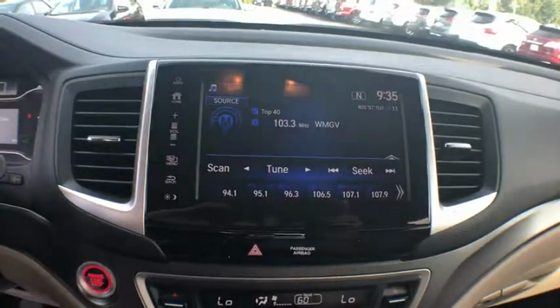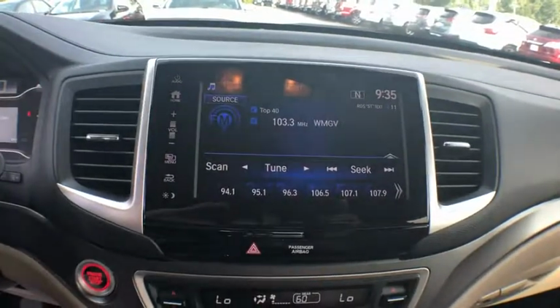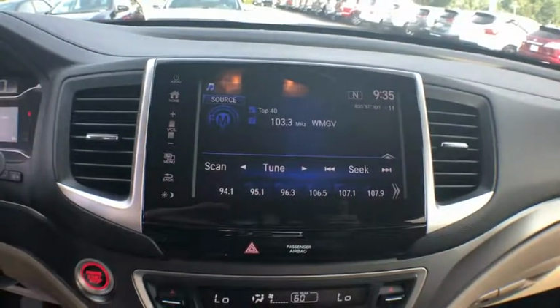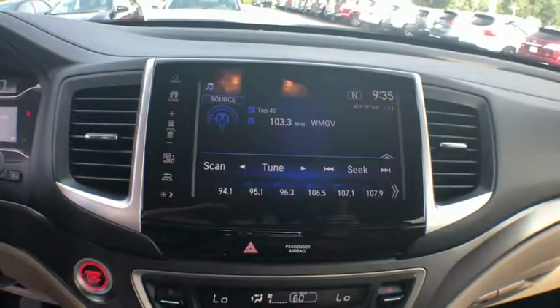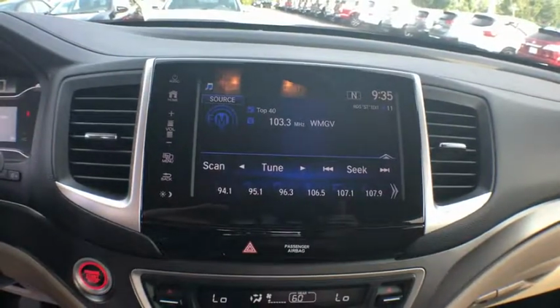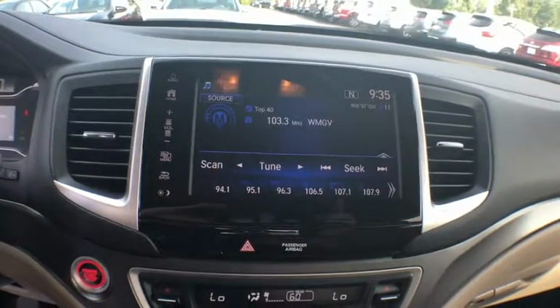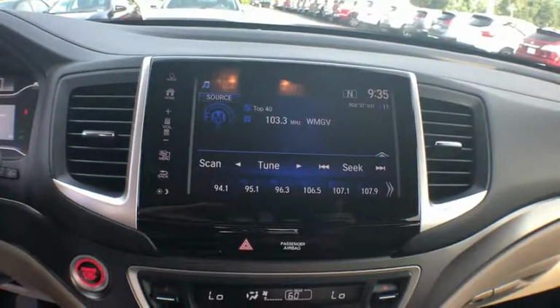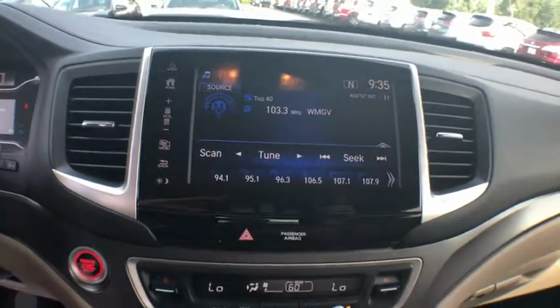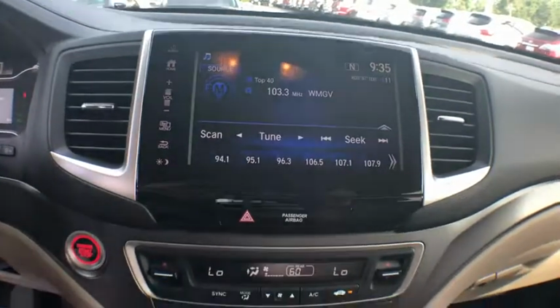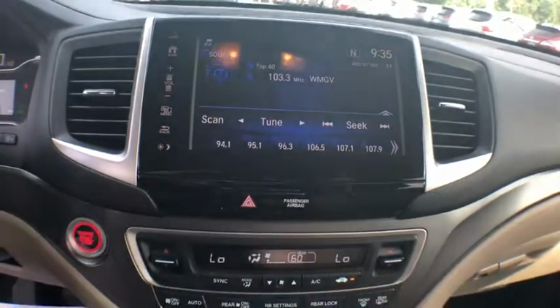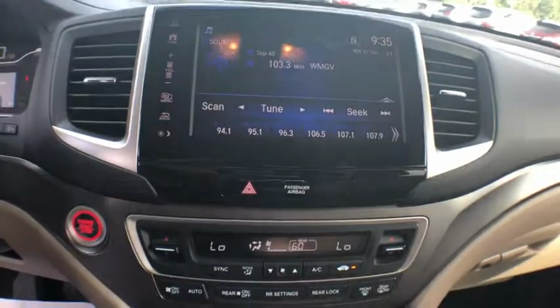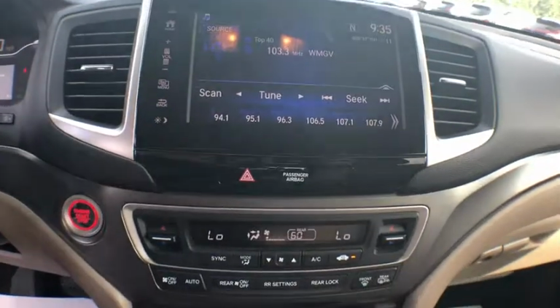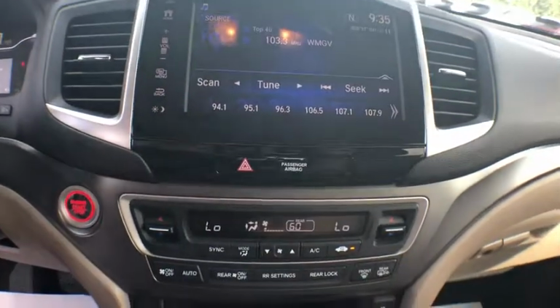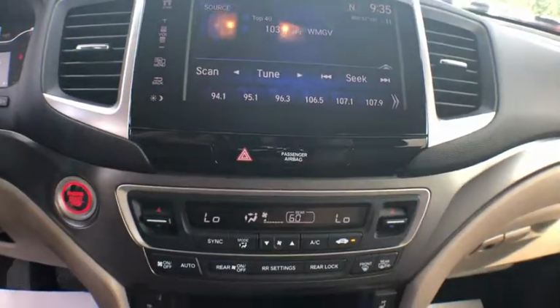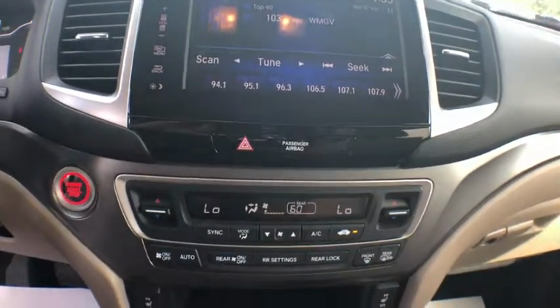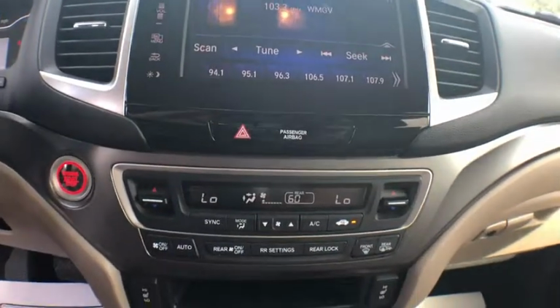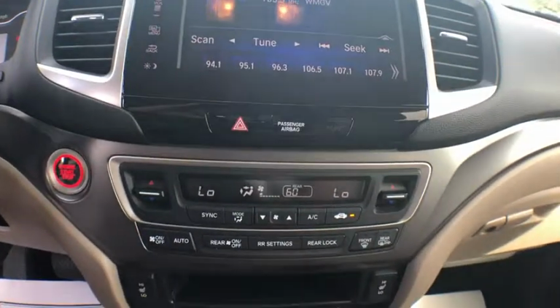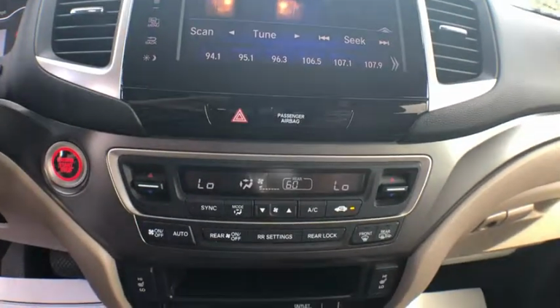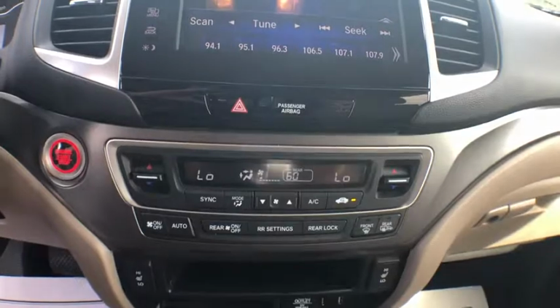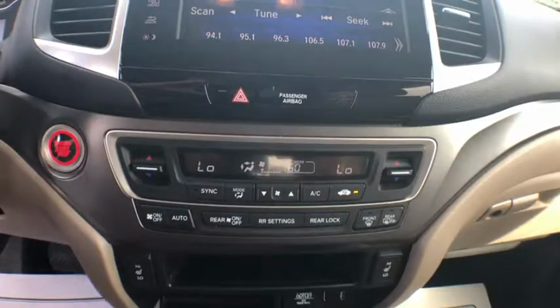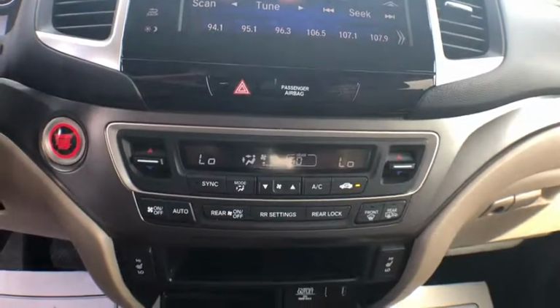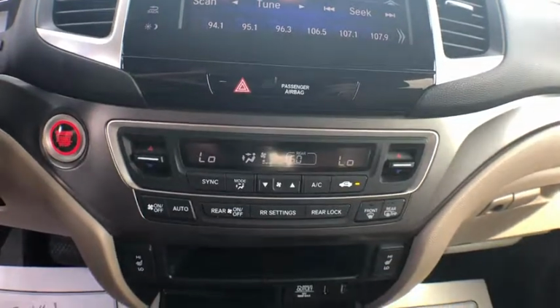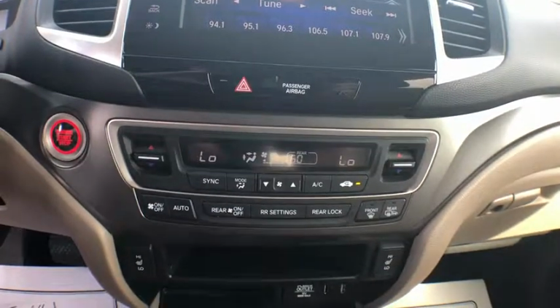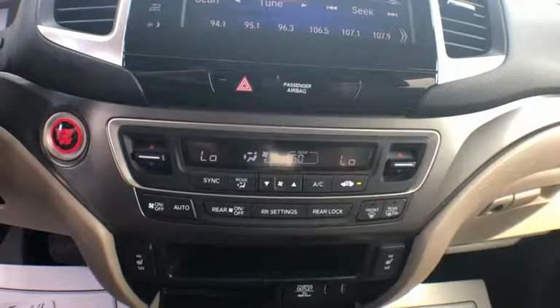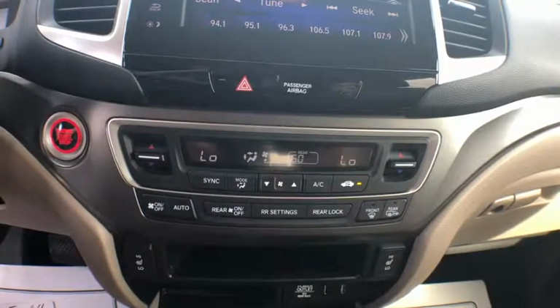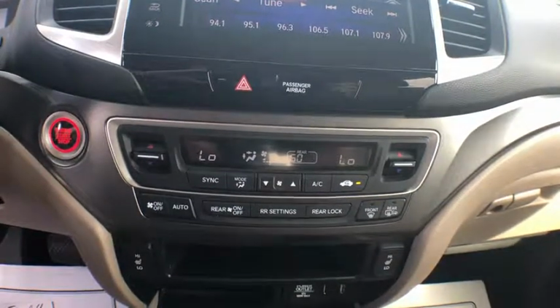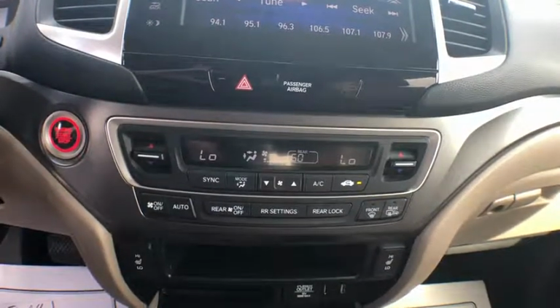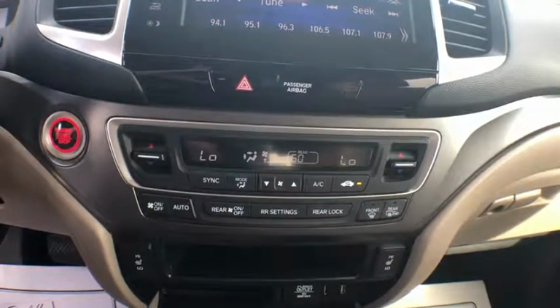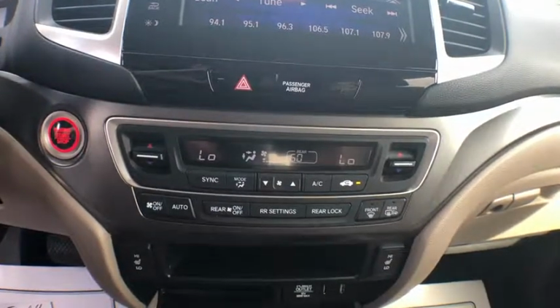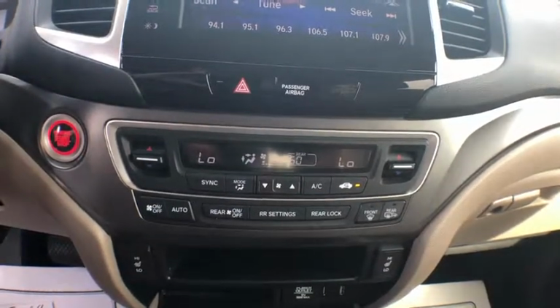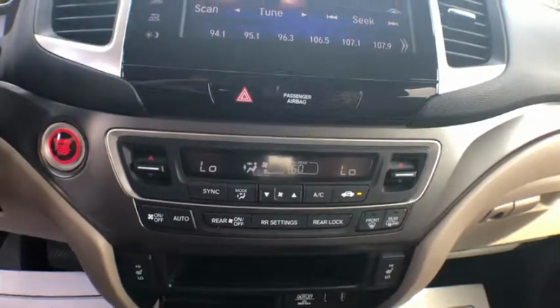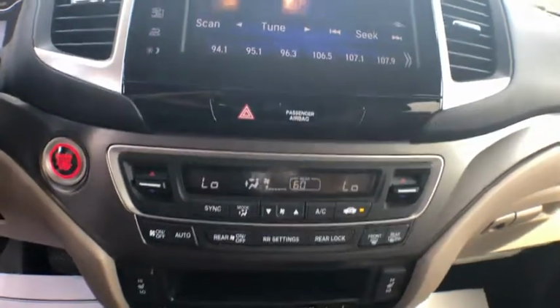Heated front seats, fog lights, brake assist, remote keyless entry, tachometer, panic alarm, power moonroof.